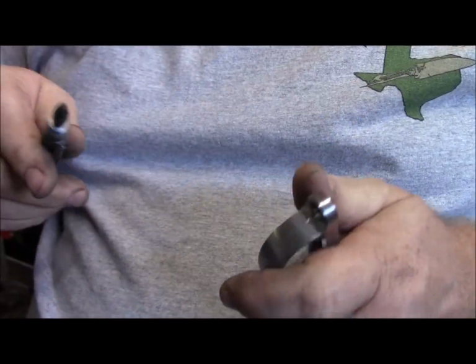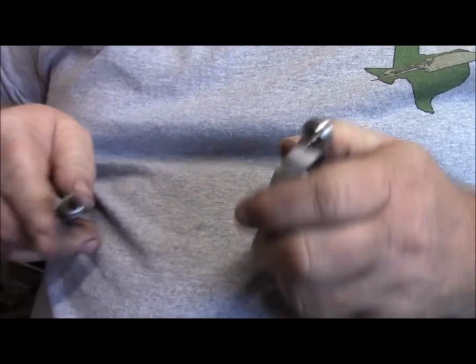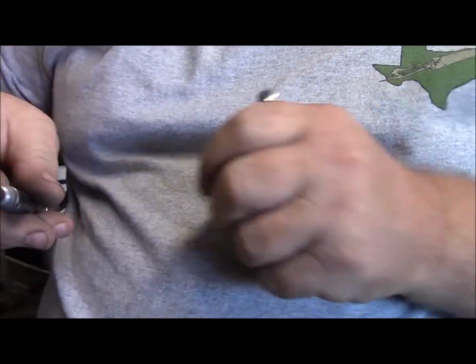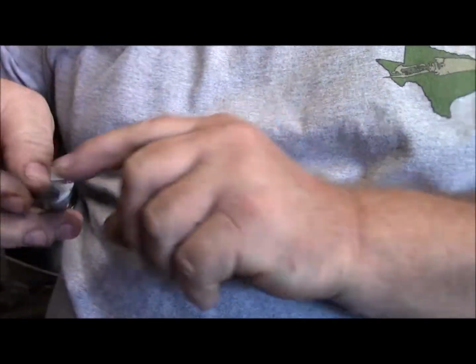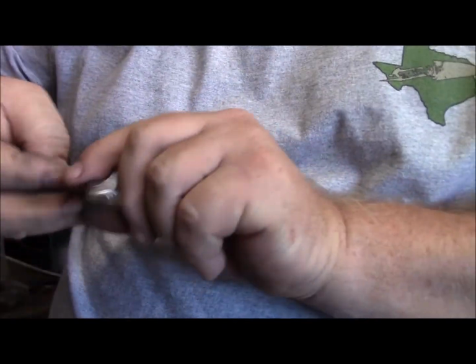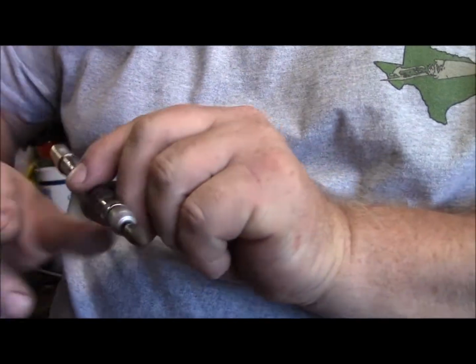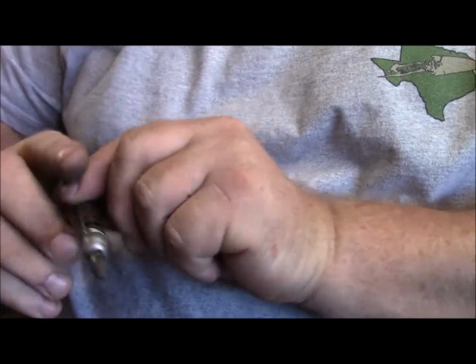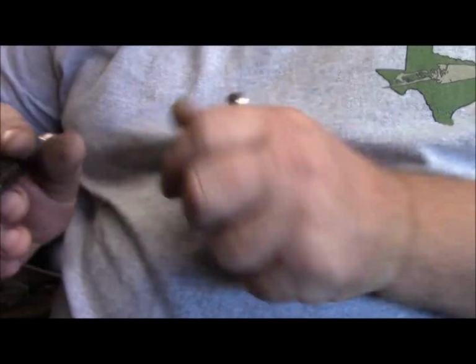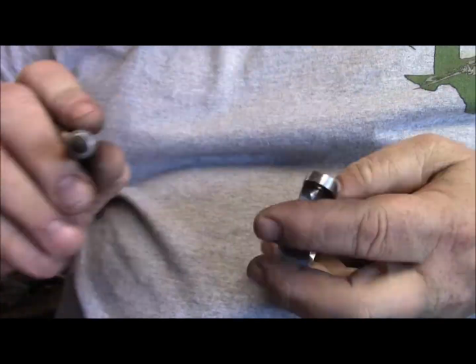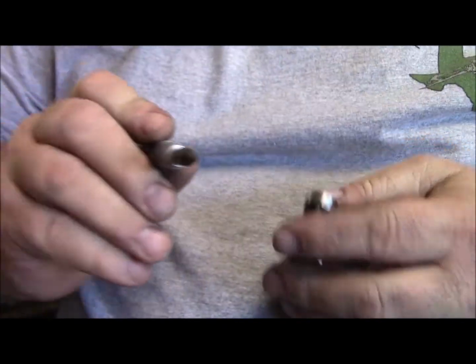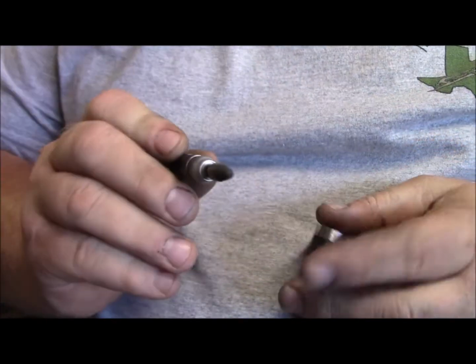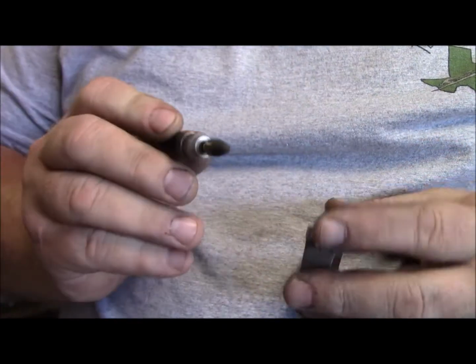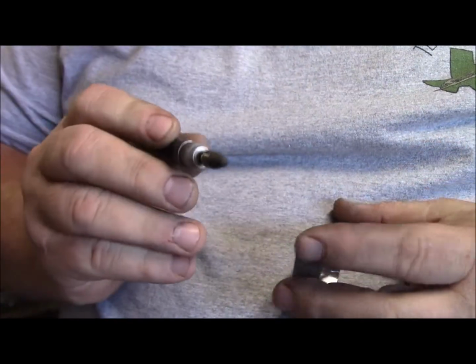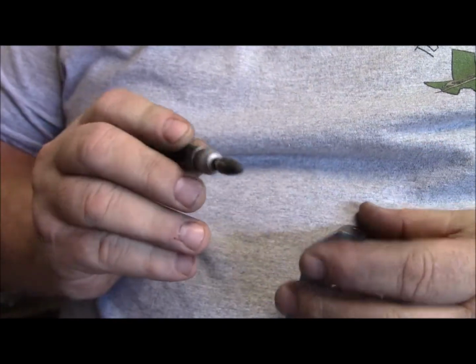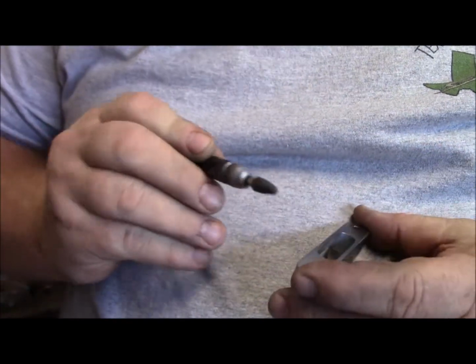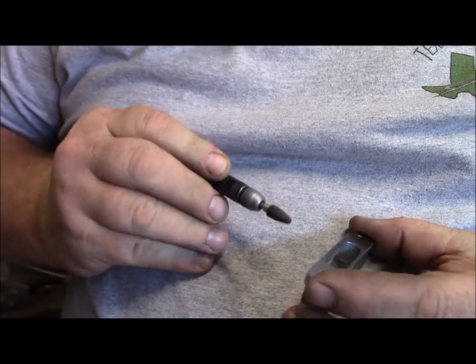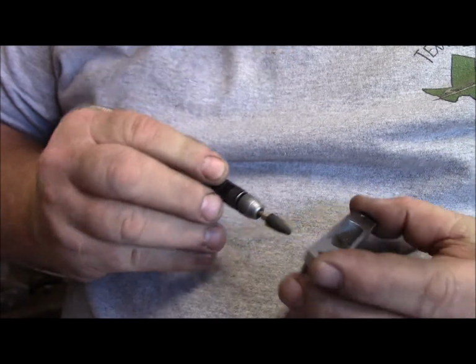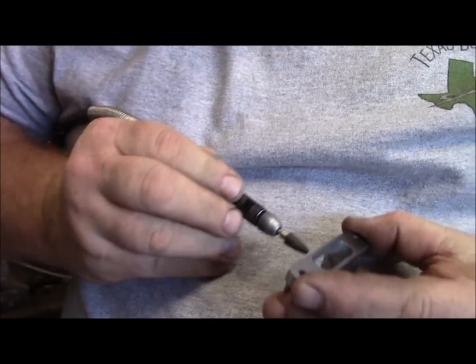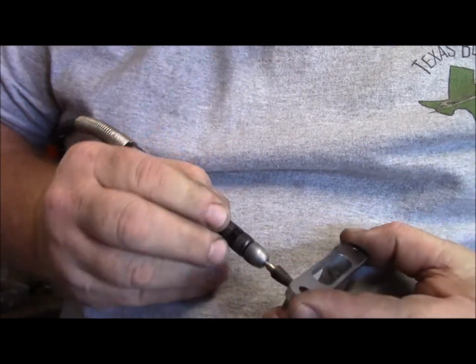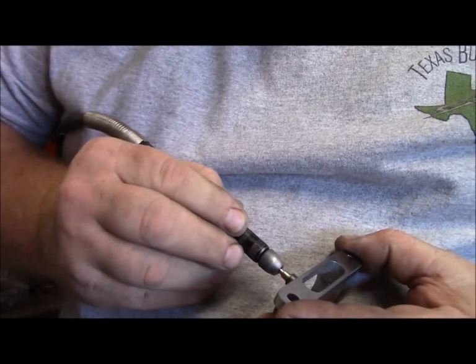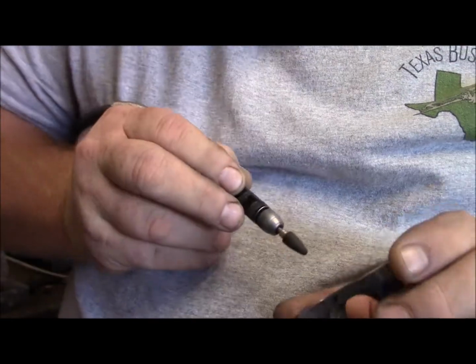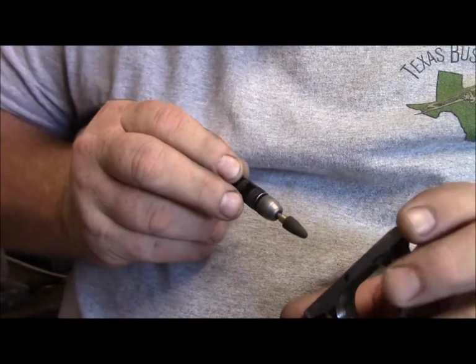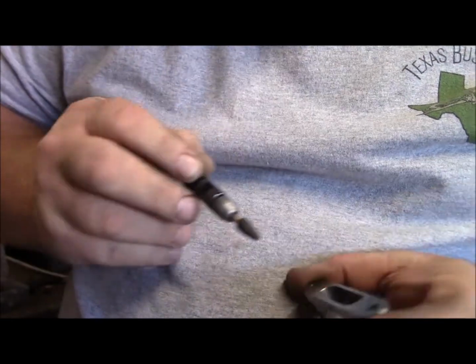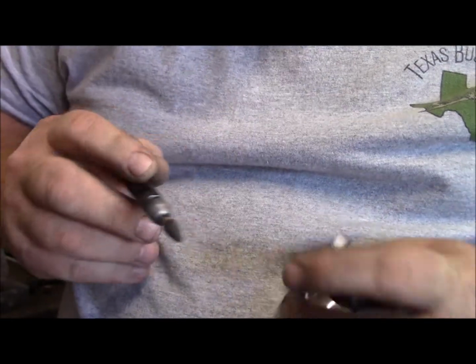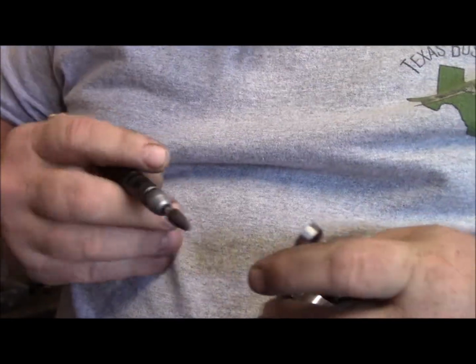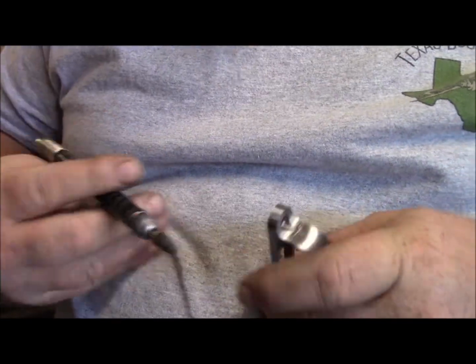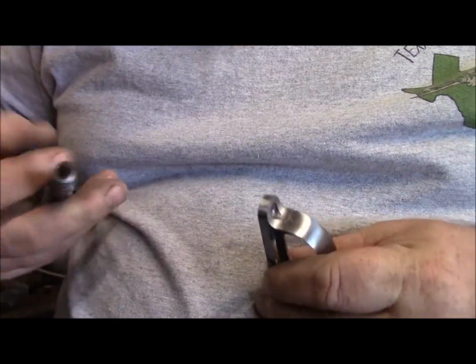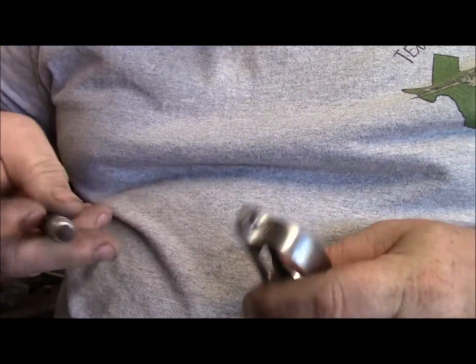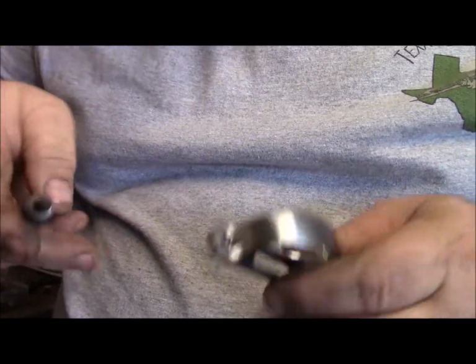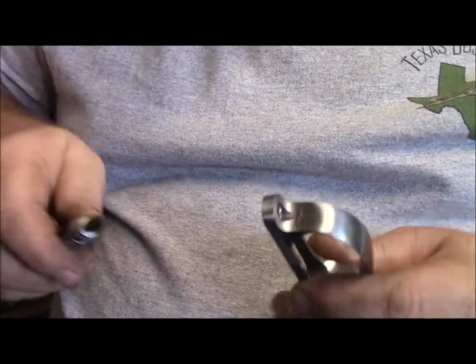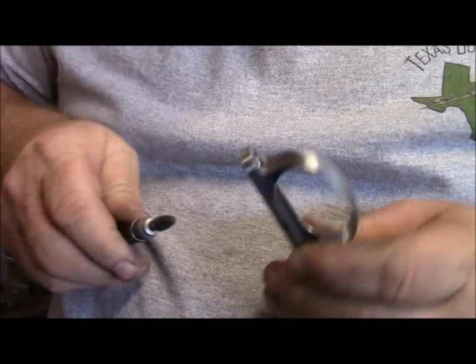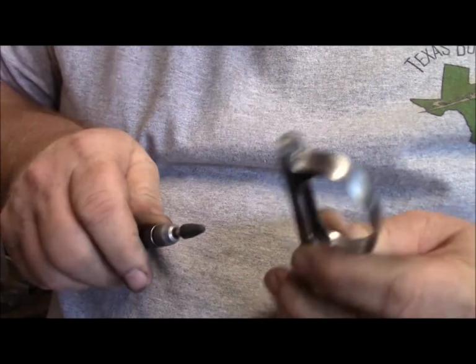Right now I'm using a Cratex bit on the end of a Dremel. I have a little burr right here I need to get rid of.